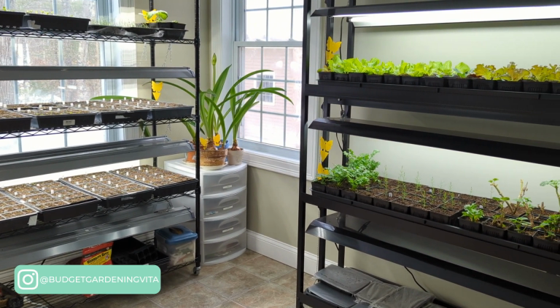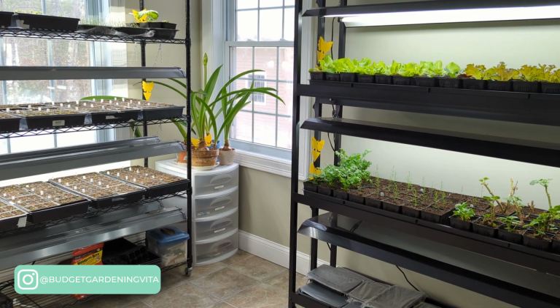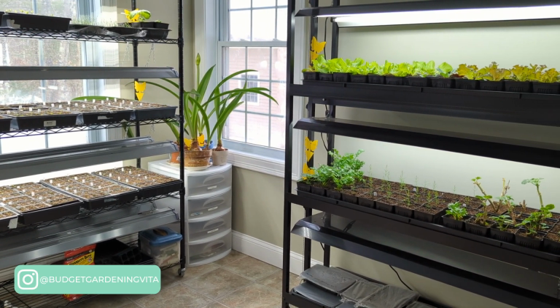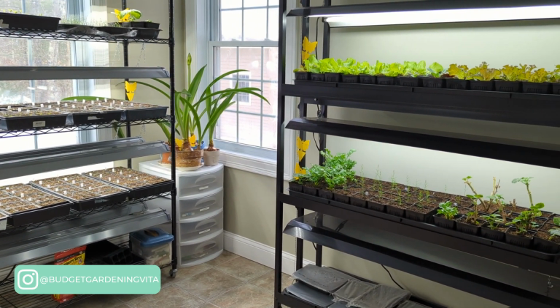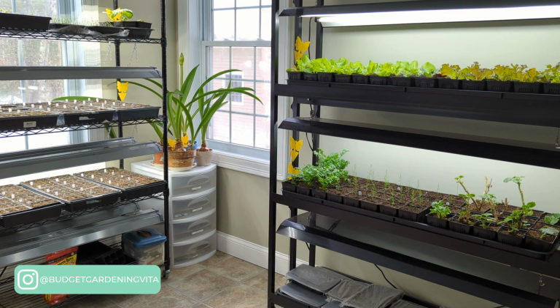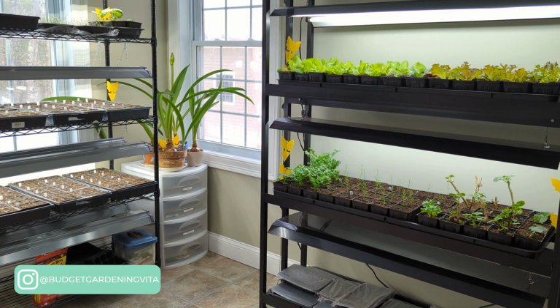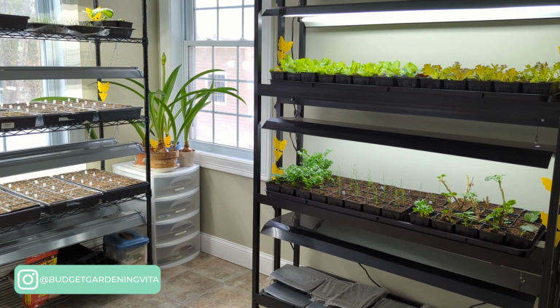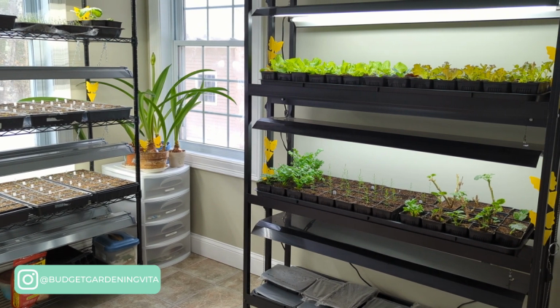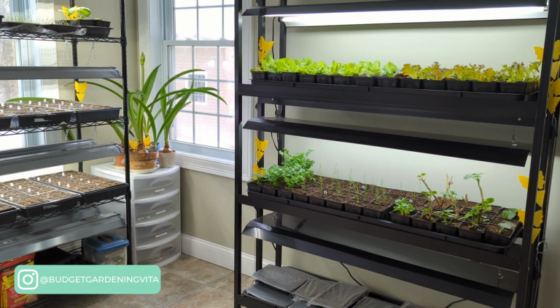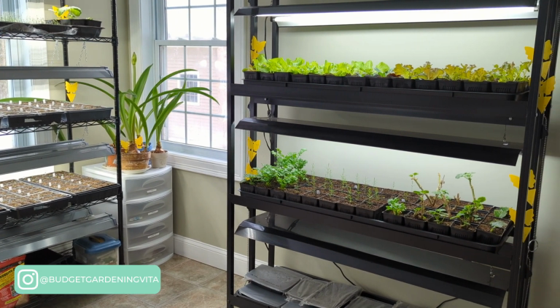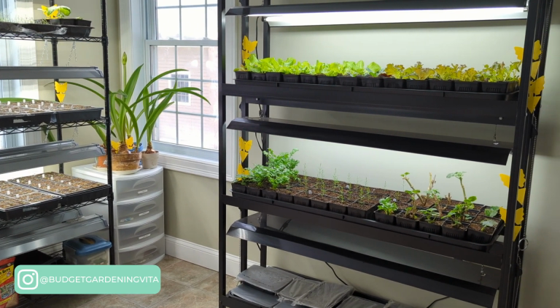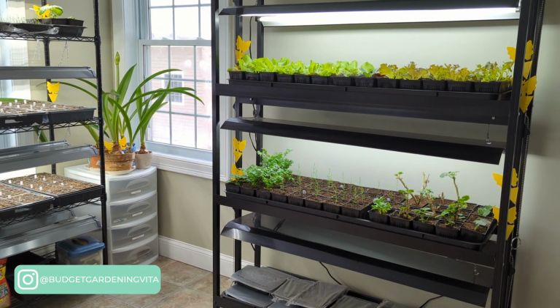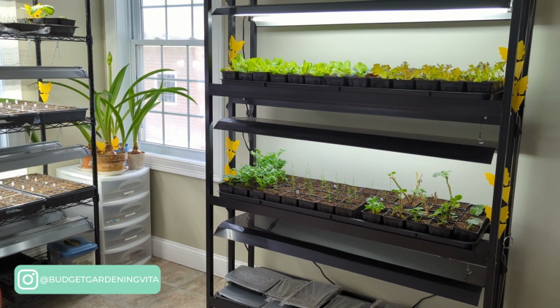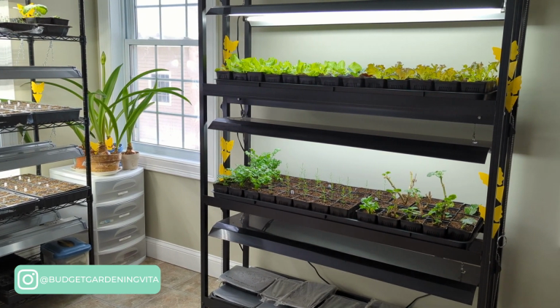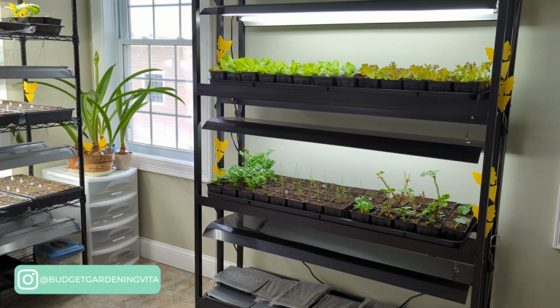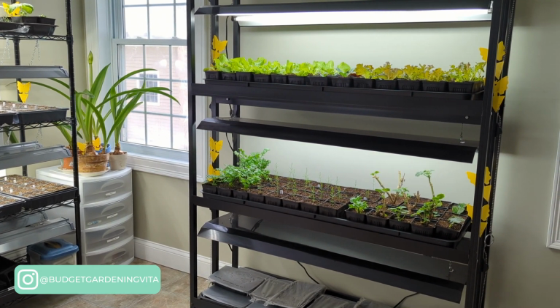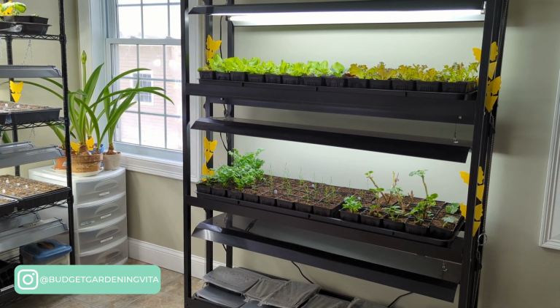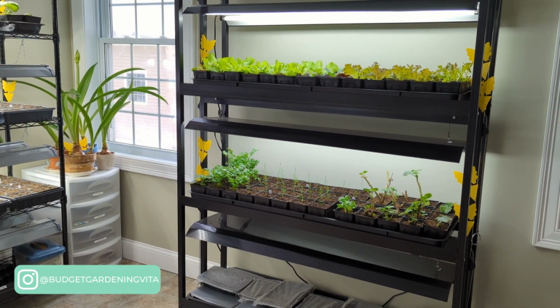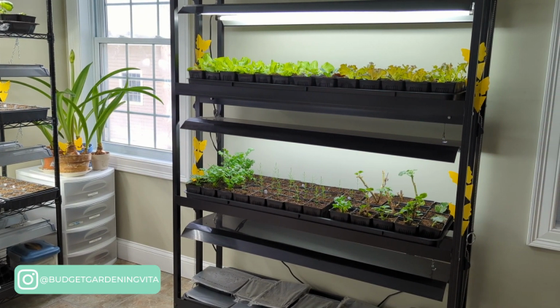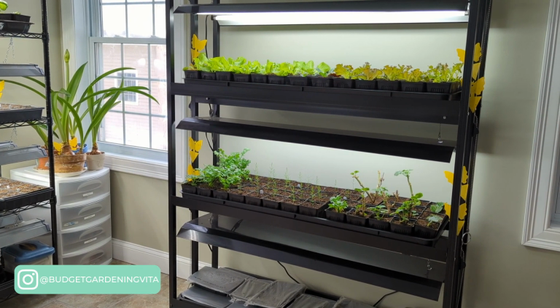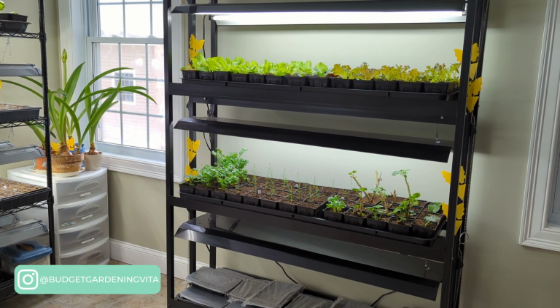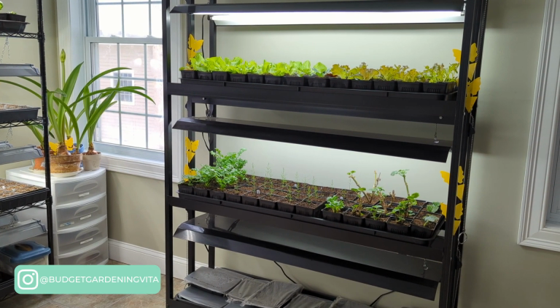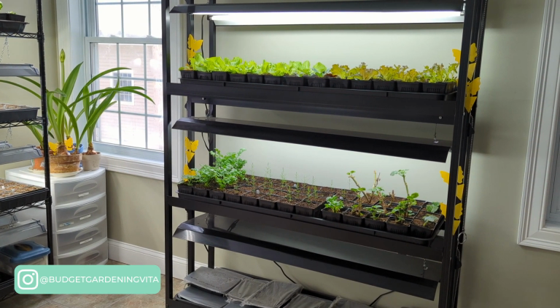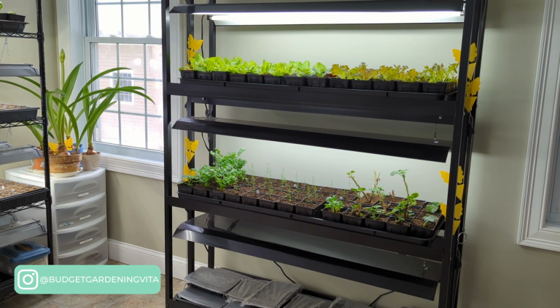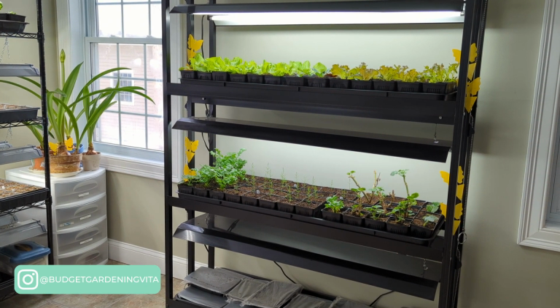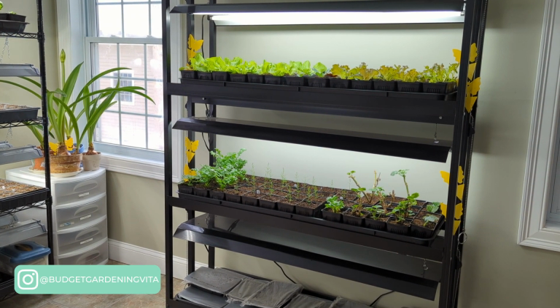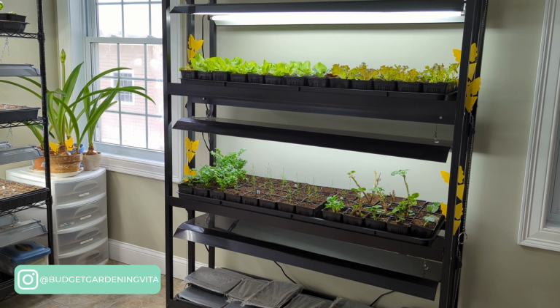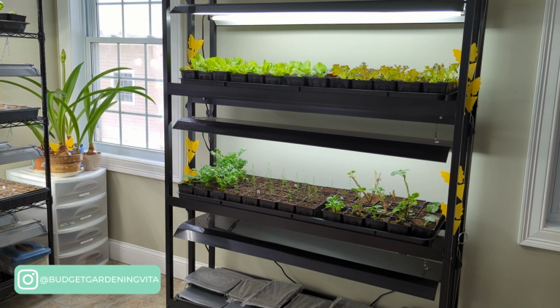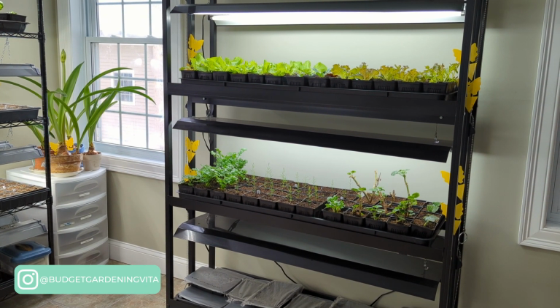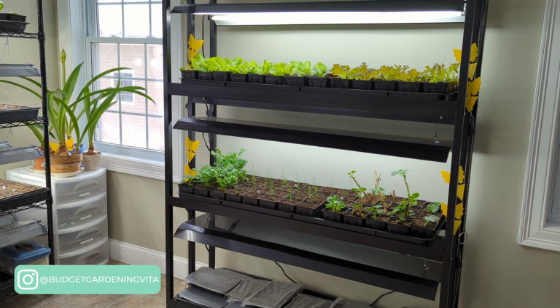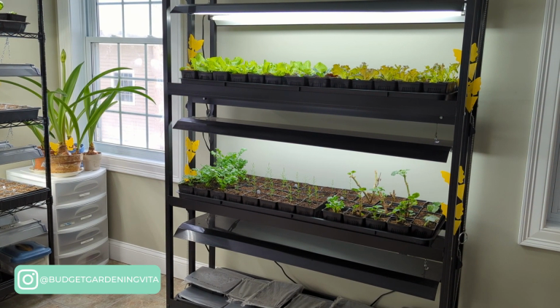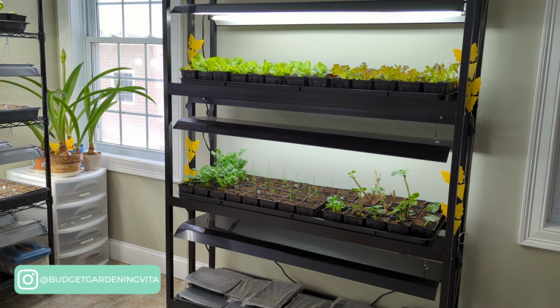Finally, I use an oscillating fan for air movement, stronger plants, and to keep diseases at bay.